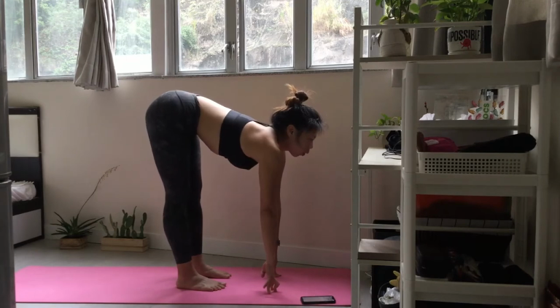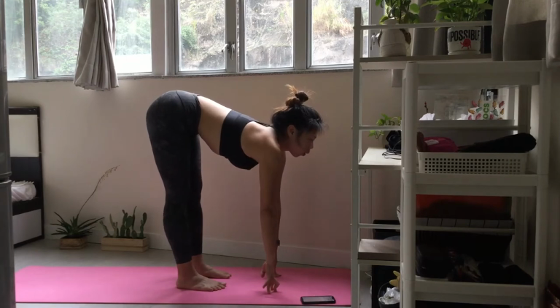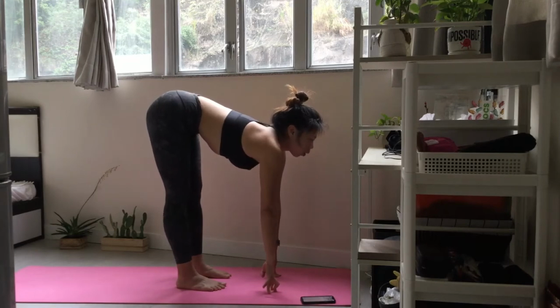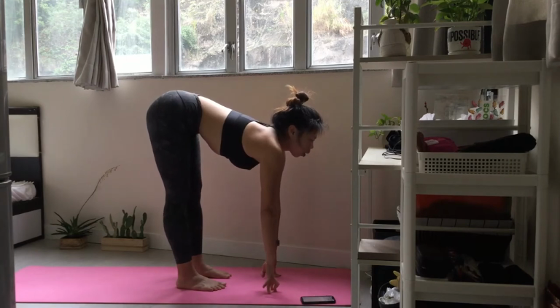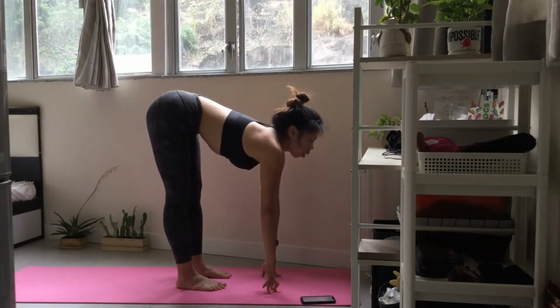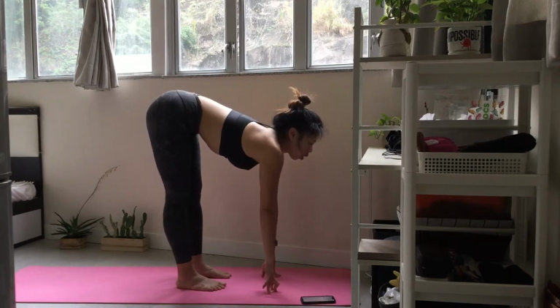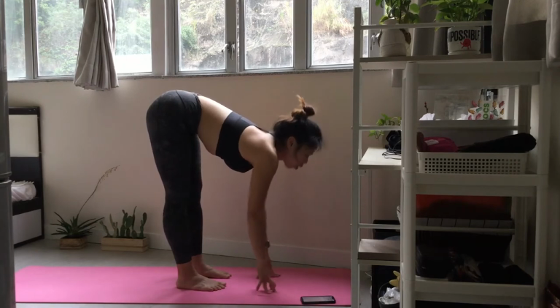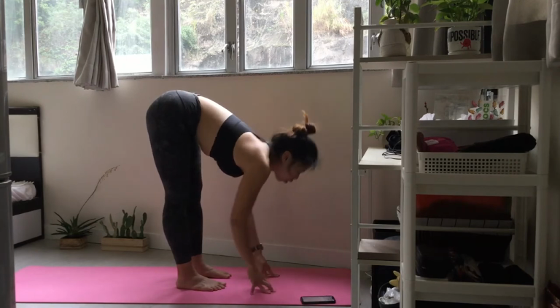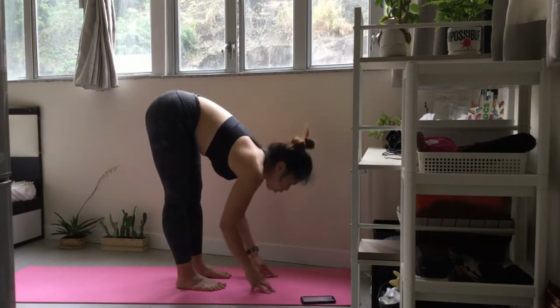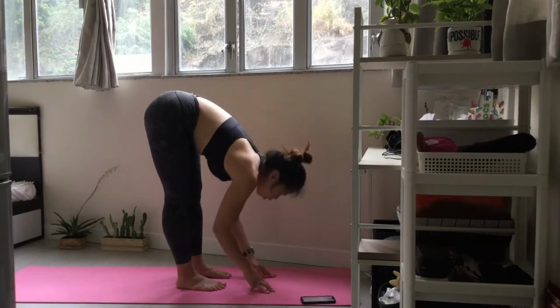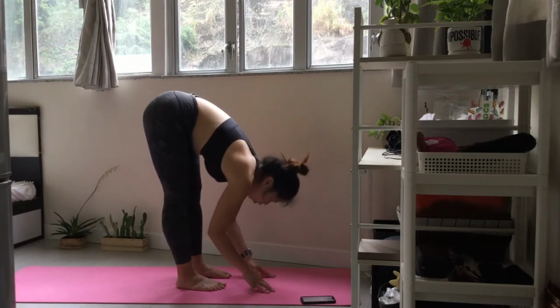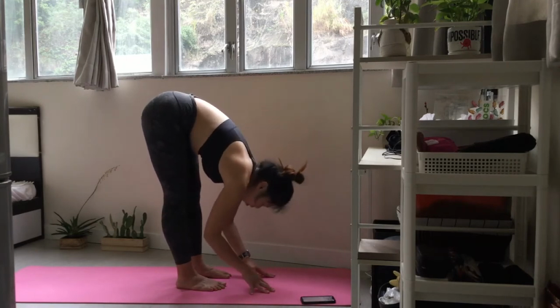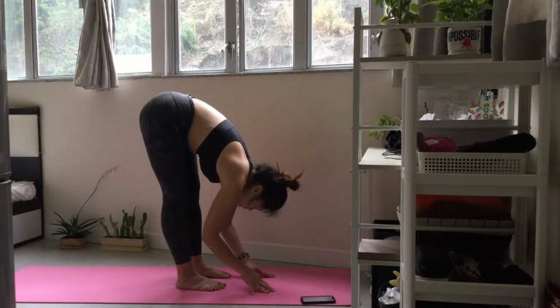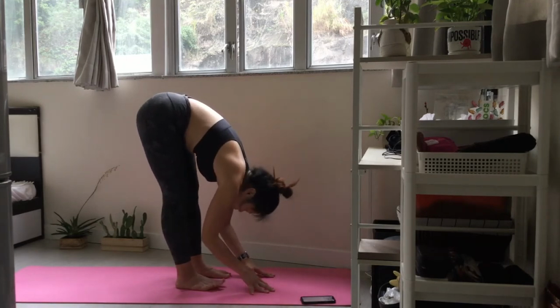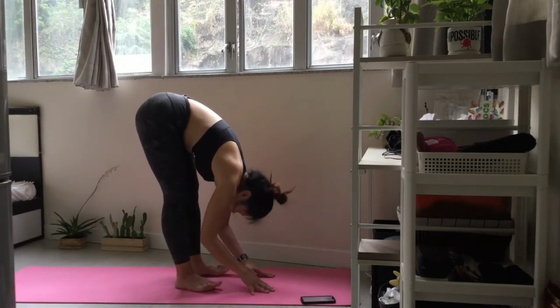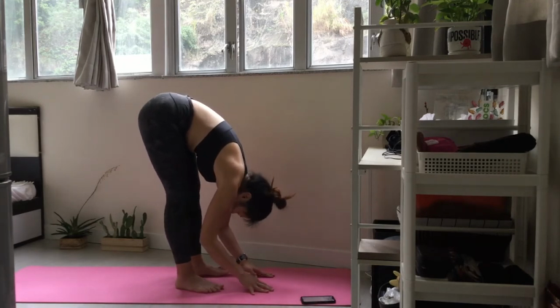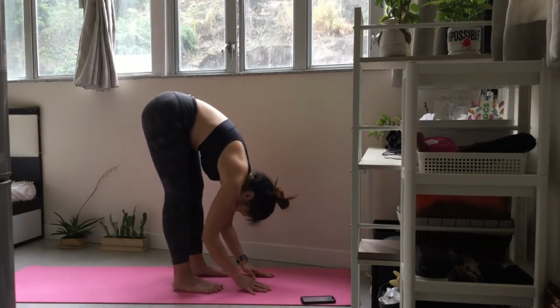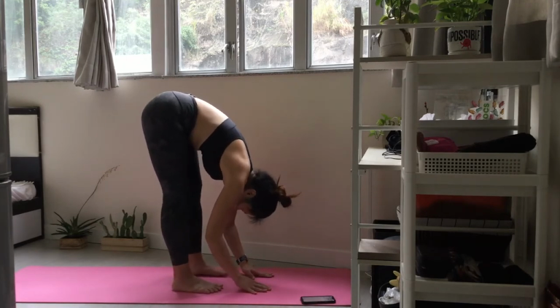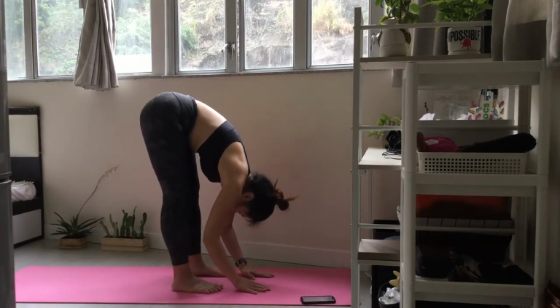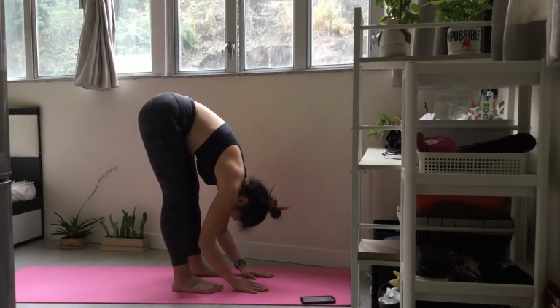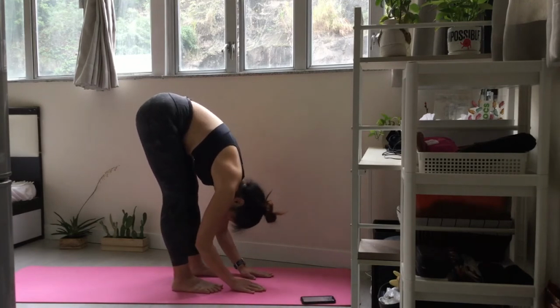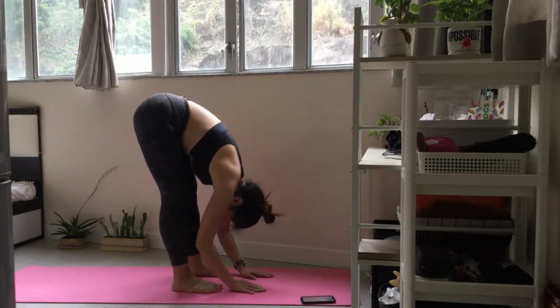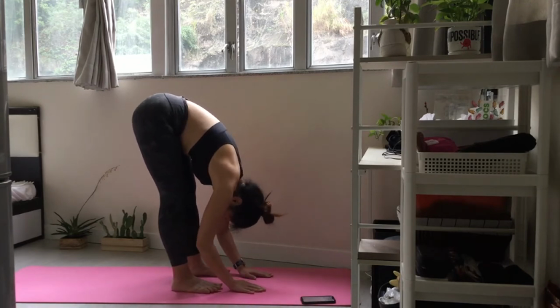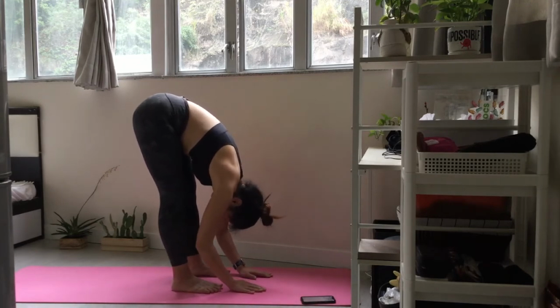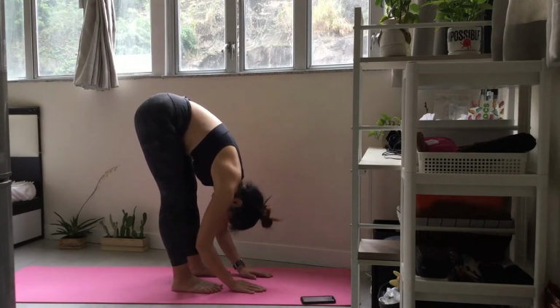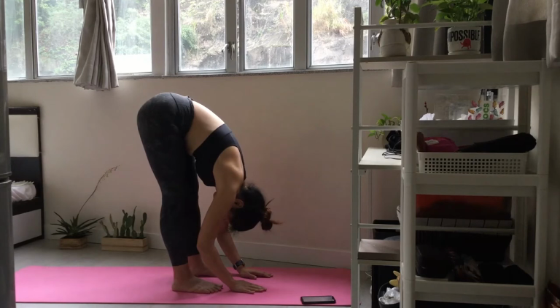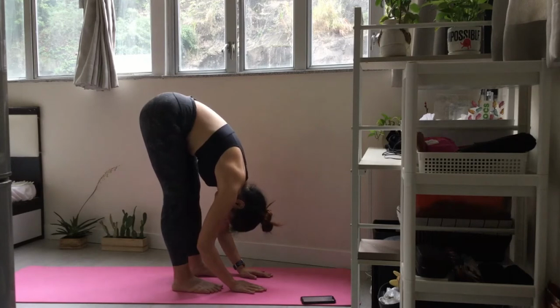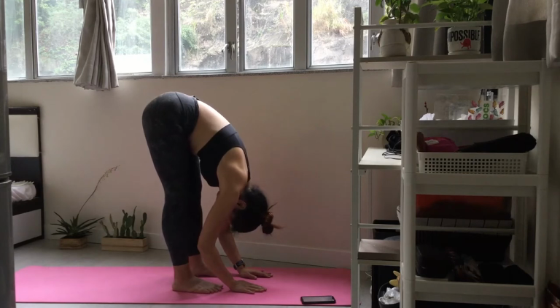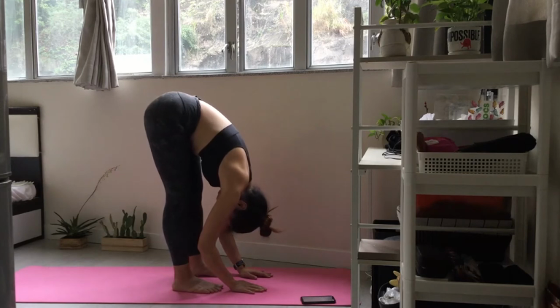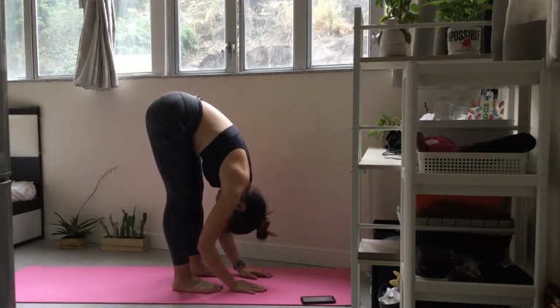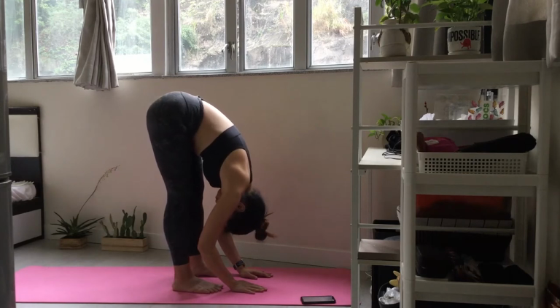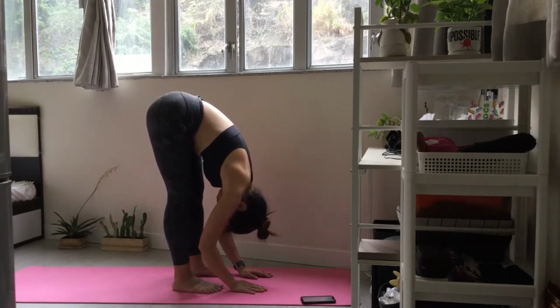Exhale and drop your head. Inhale. Inhale and lift your arms up.